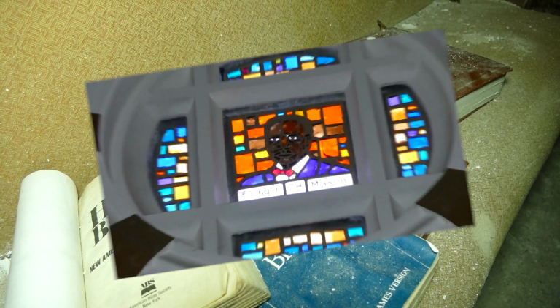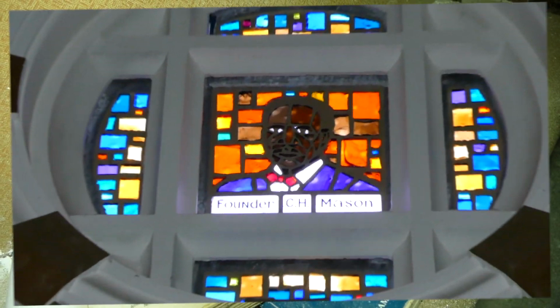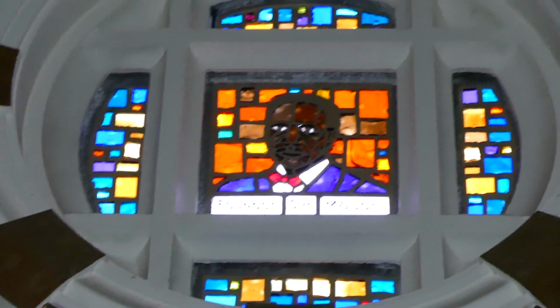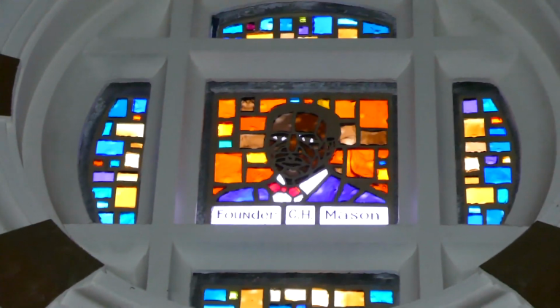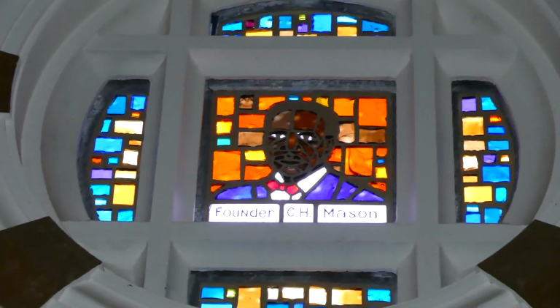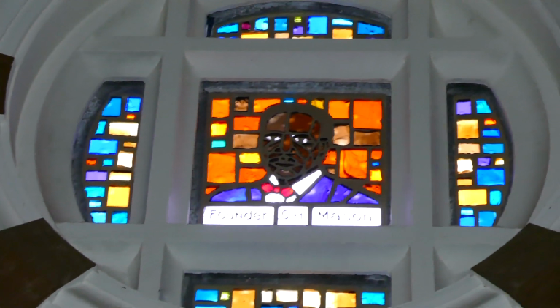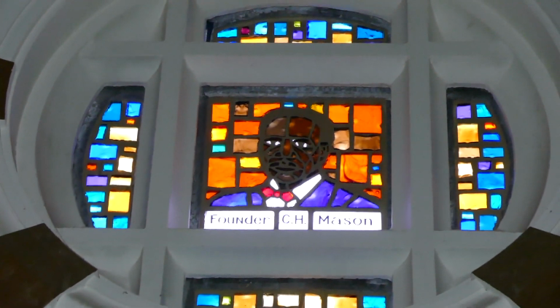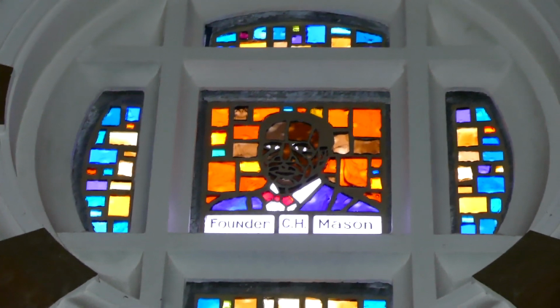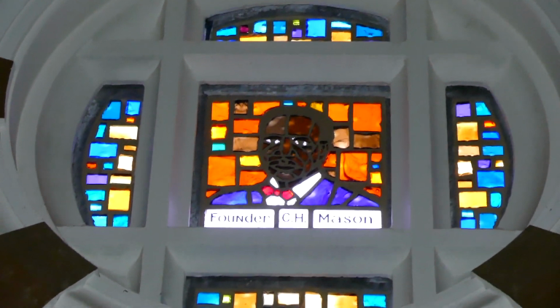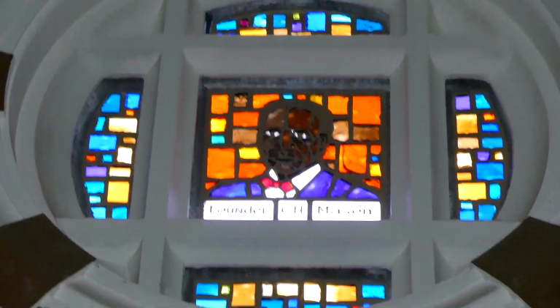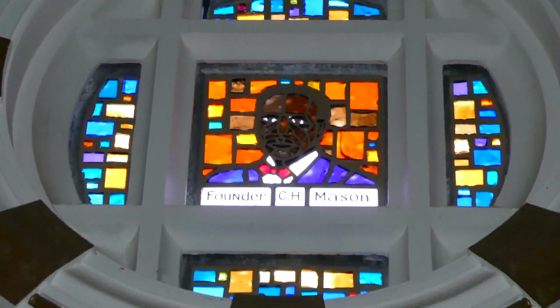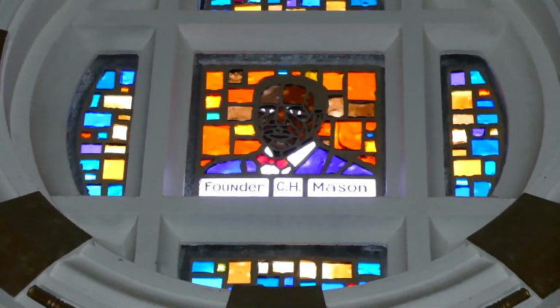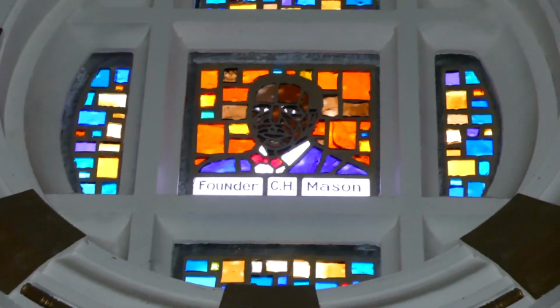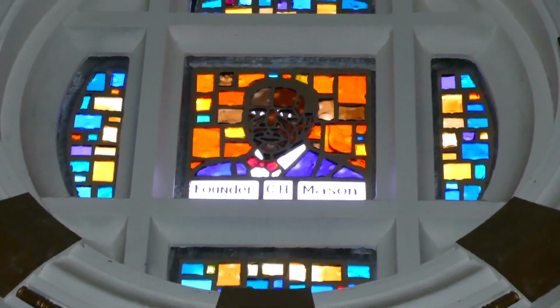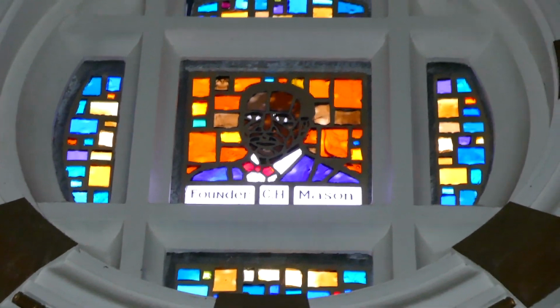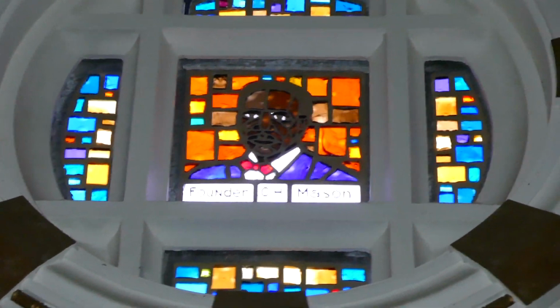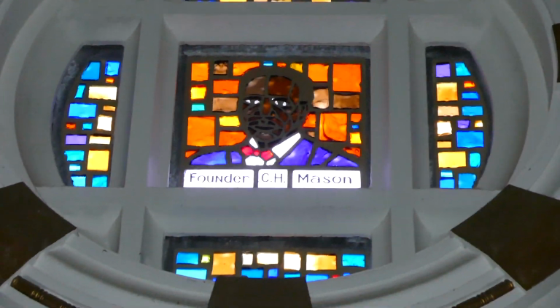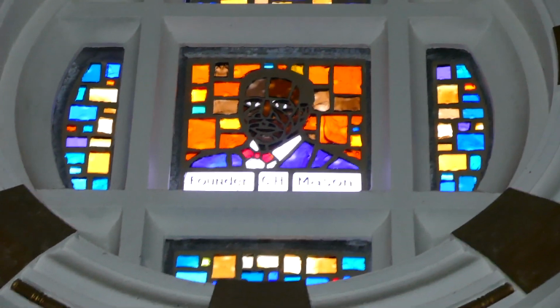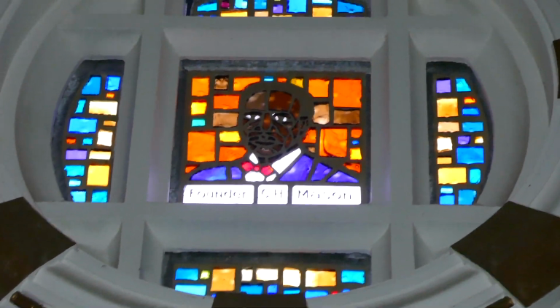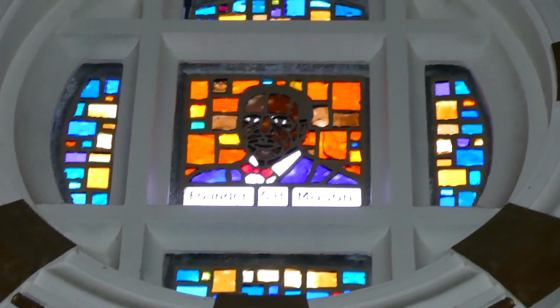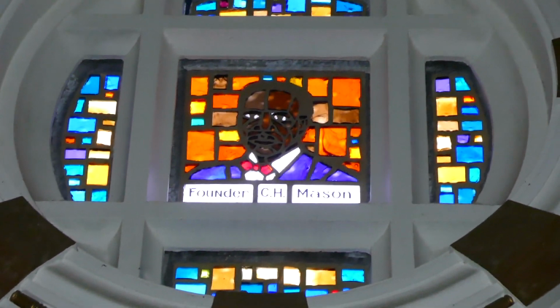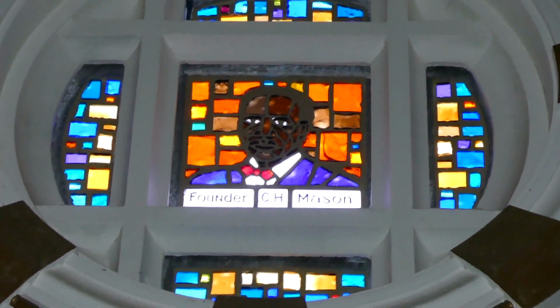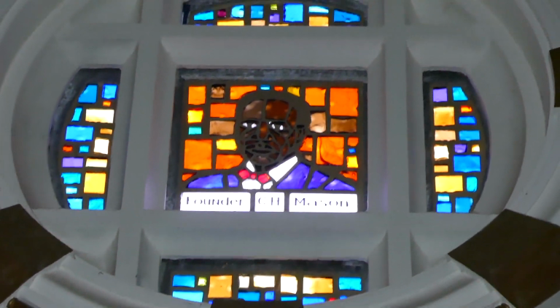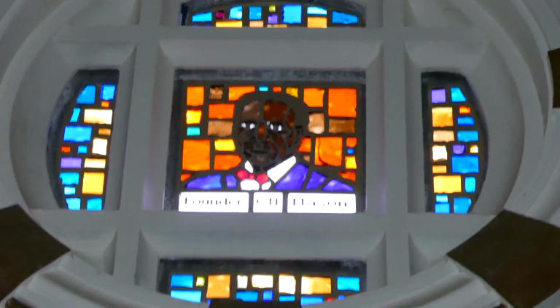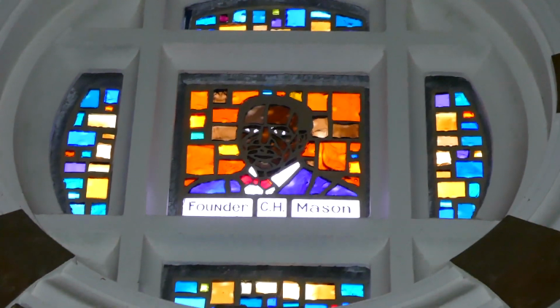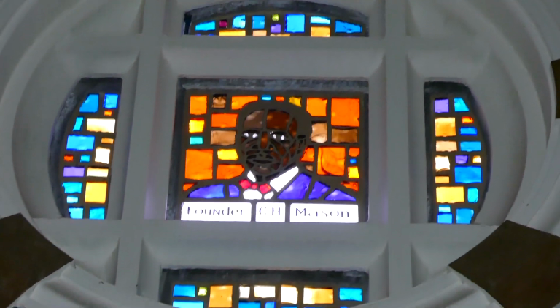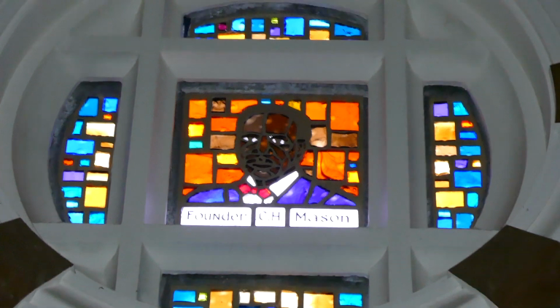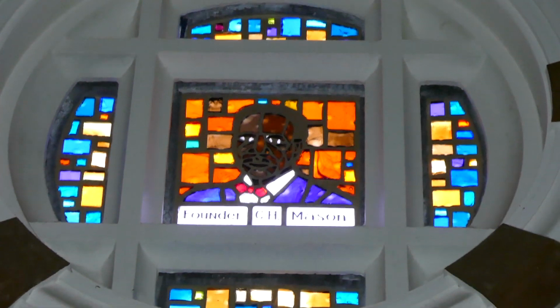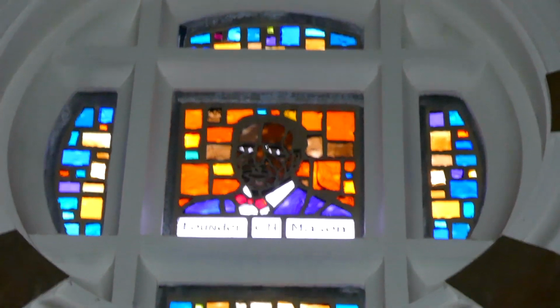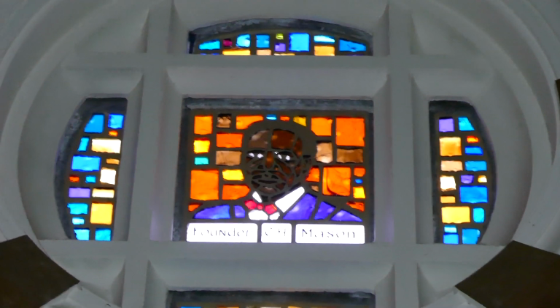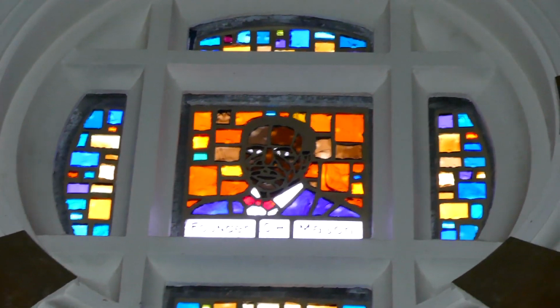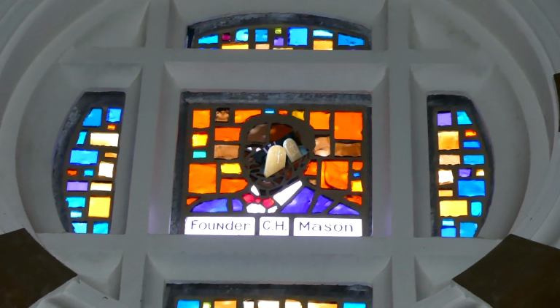It looks like that's the front door of the church here. C-H-P-I-S-E. This is it.